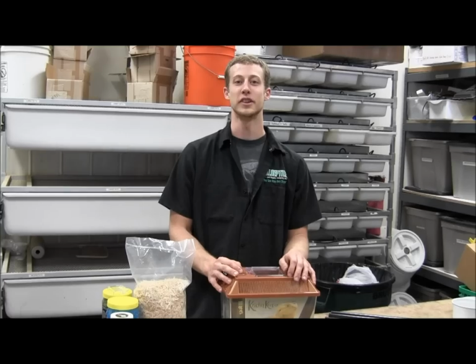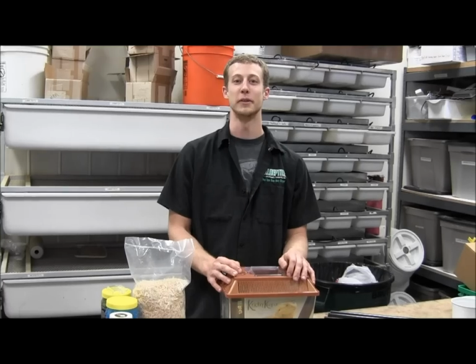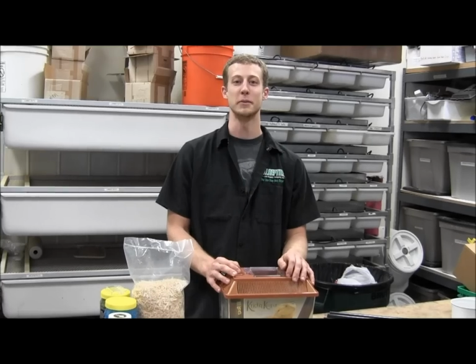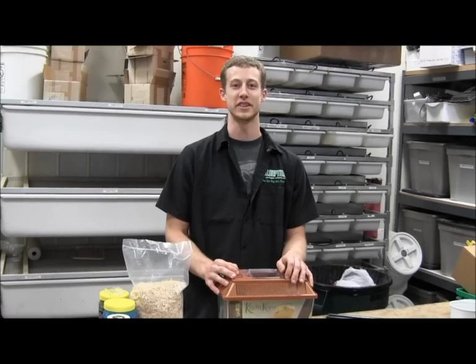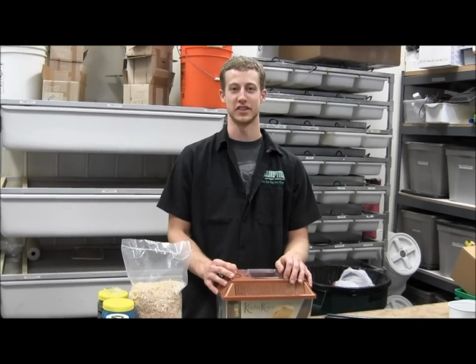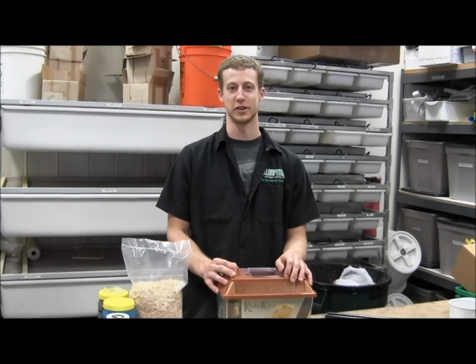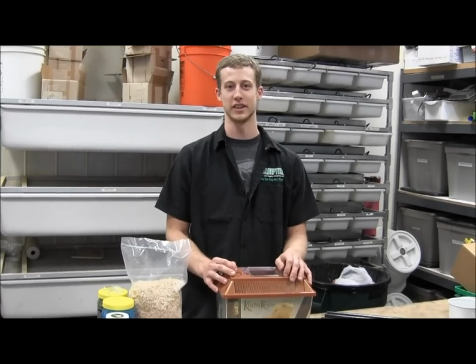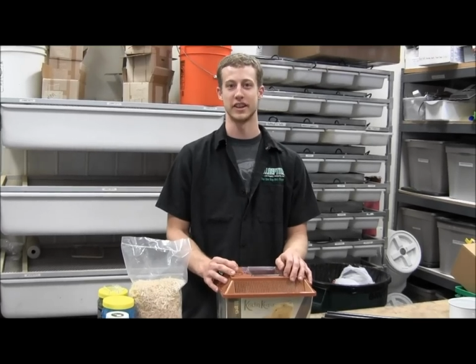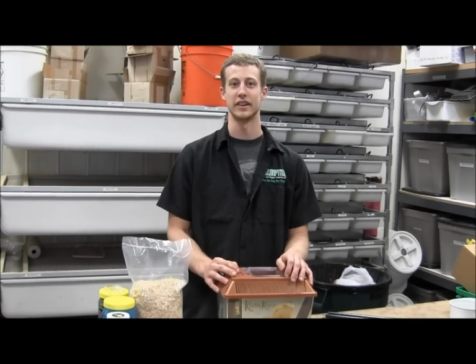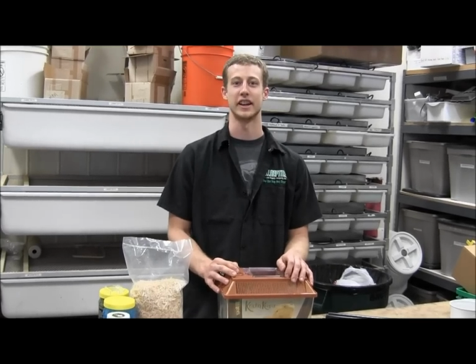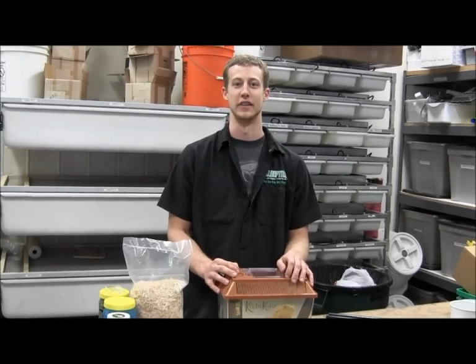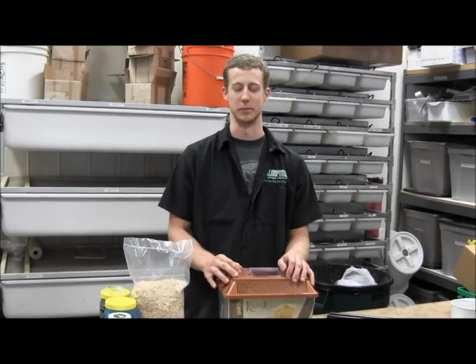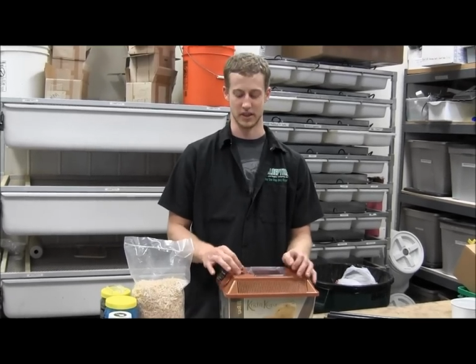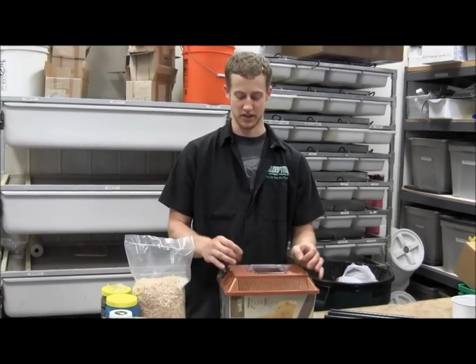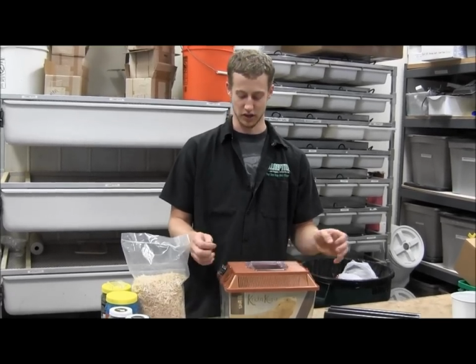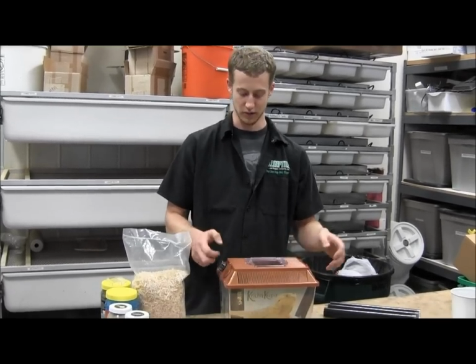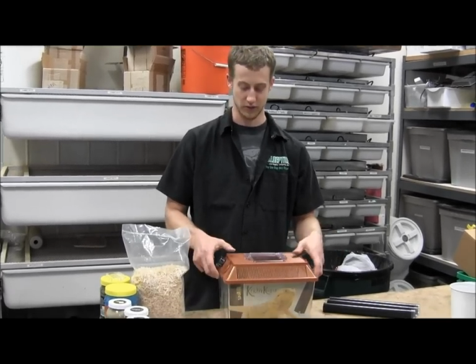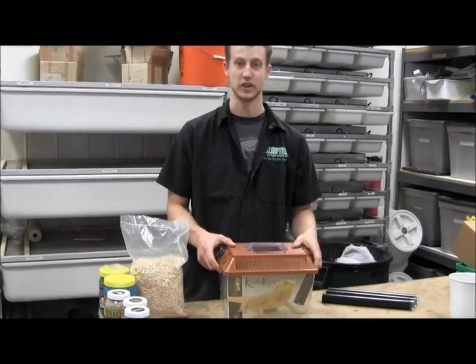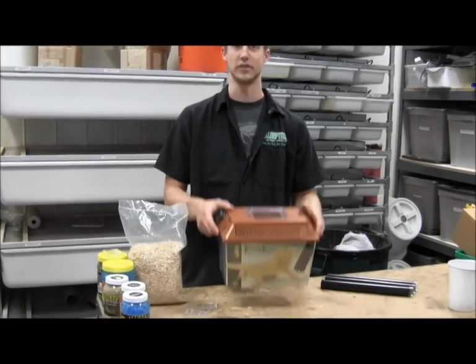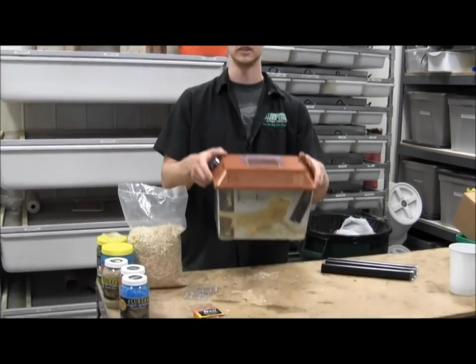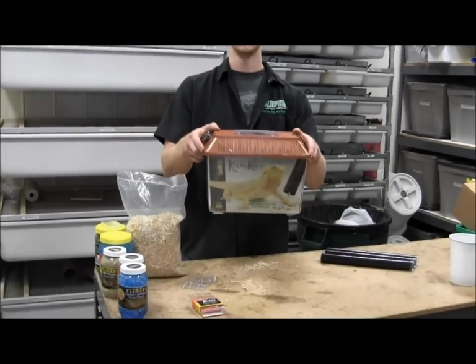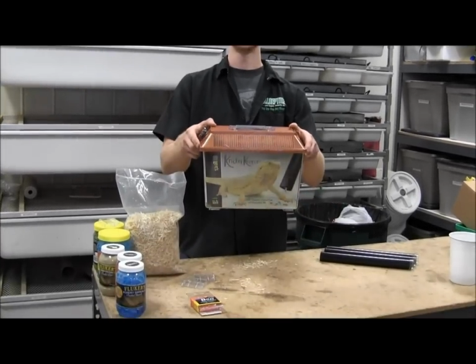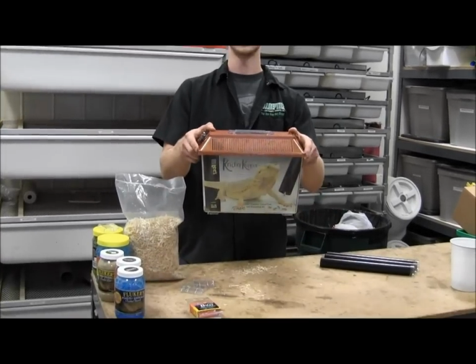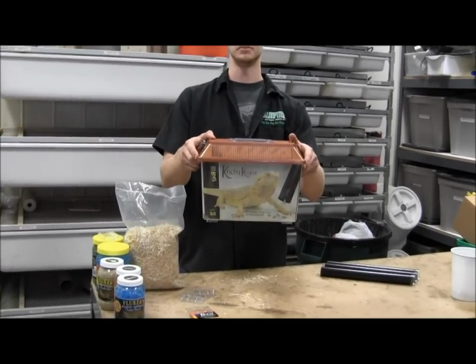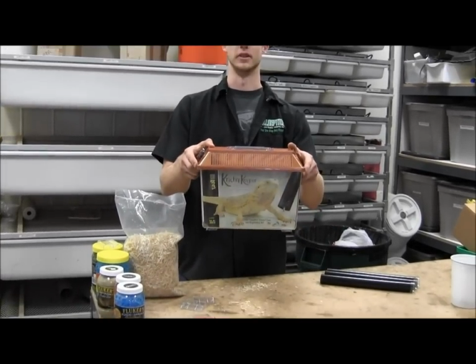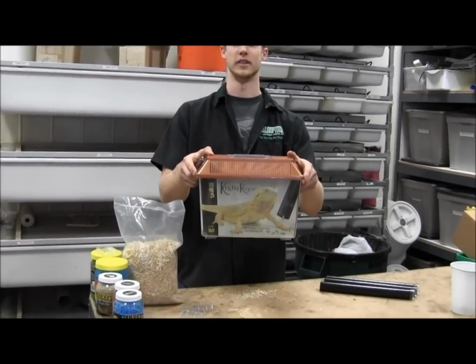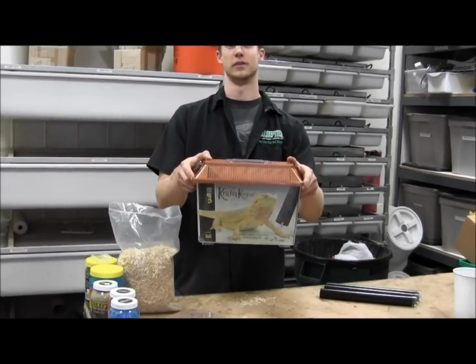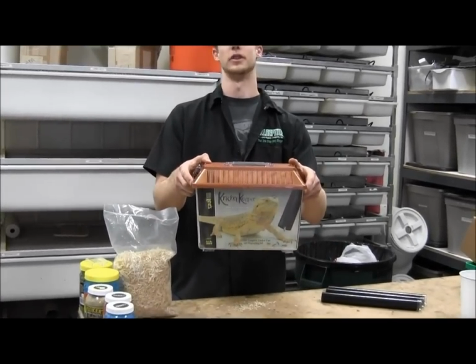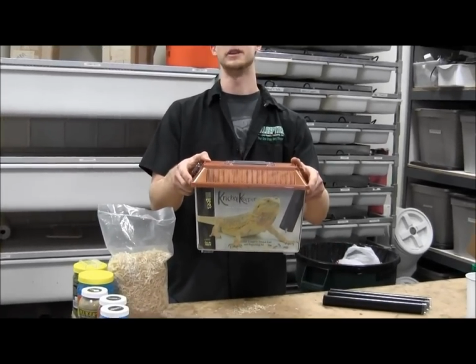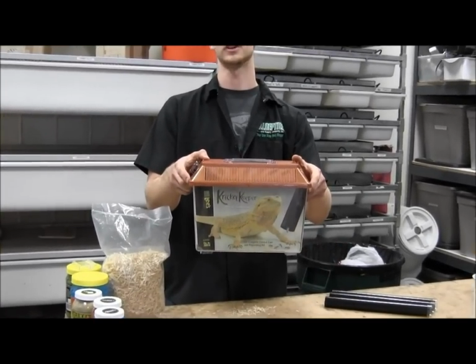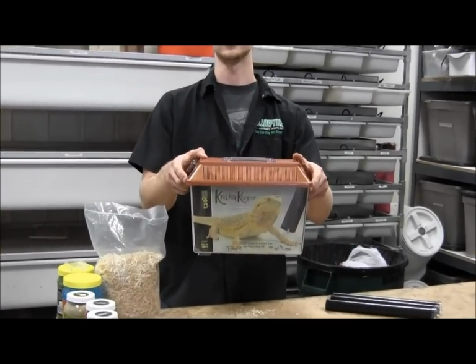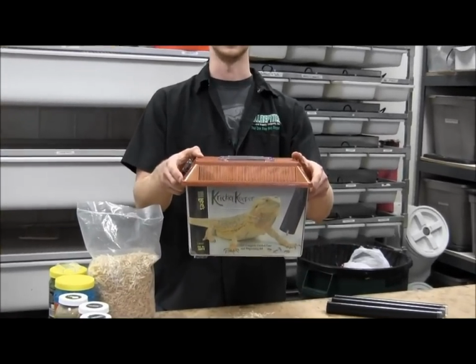Today we're going to be discussing crickets and how to take care of them. First off, the Cricket Keeper — what do you keep crickets in?